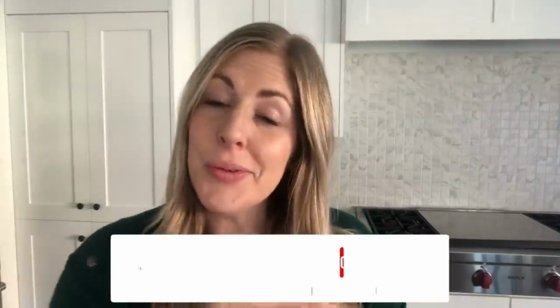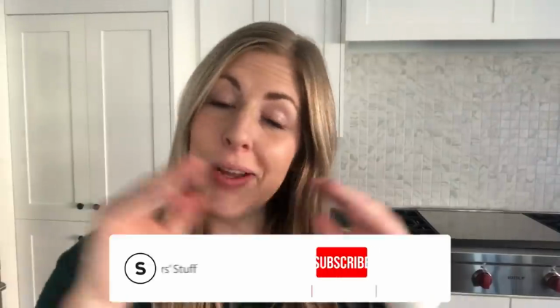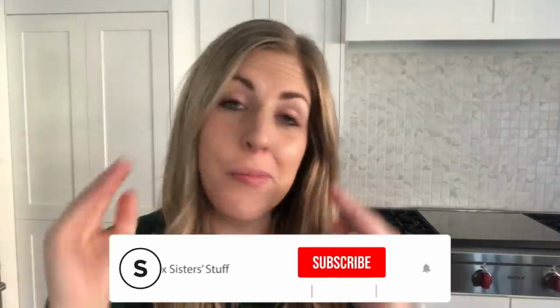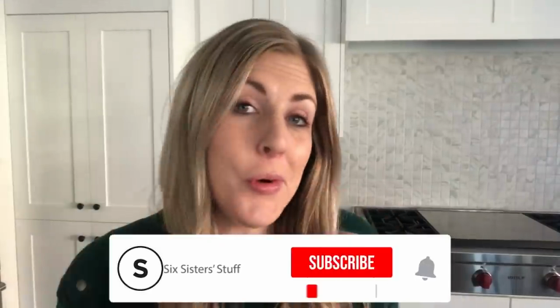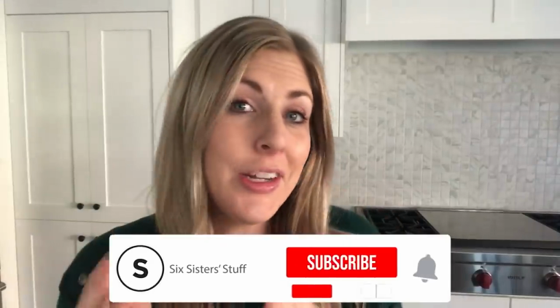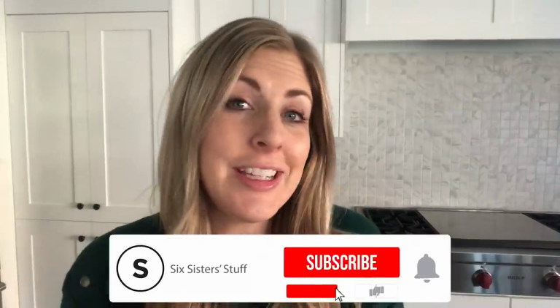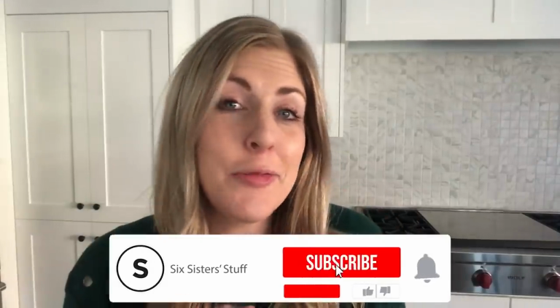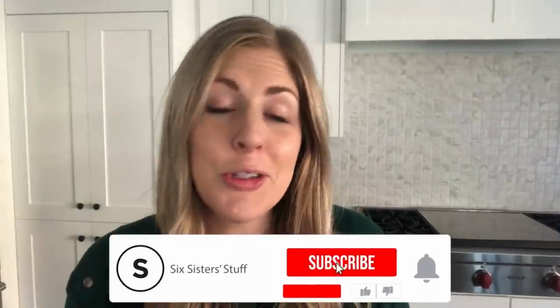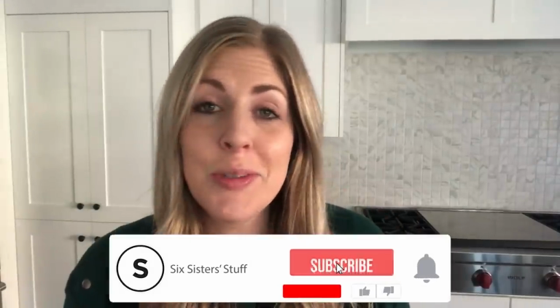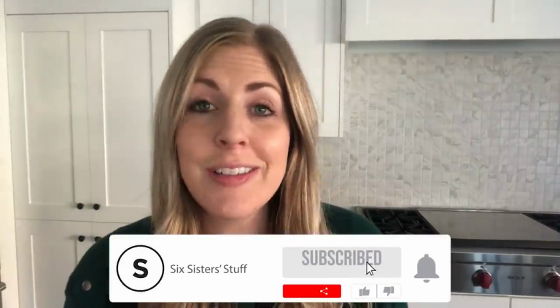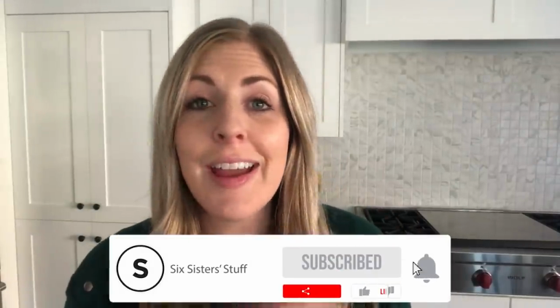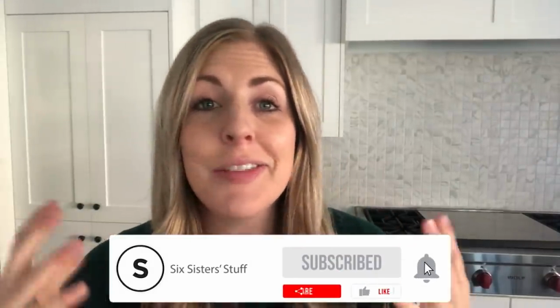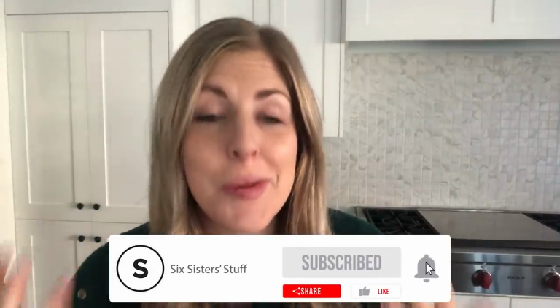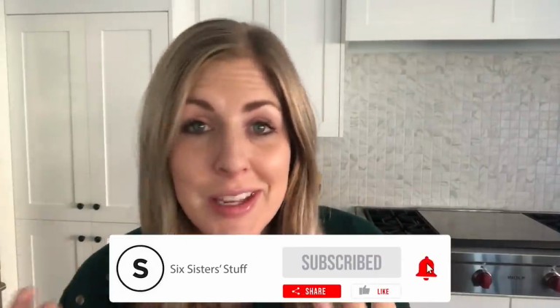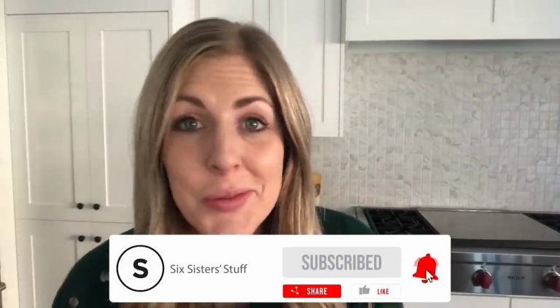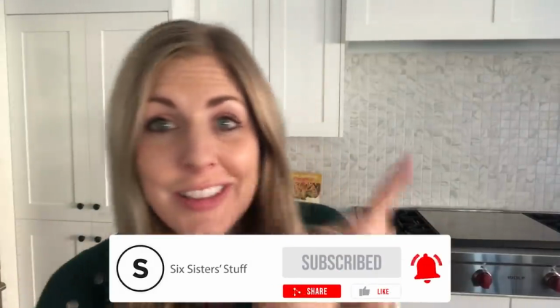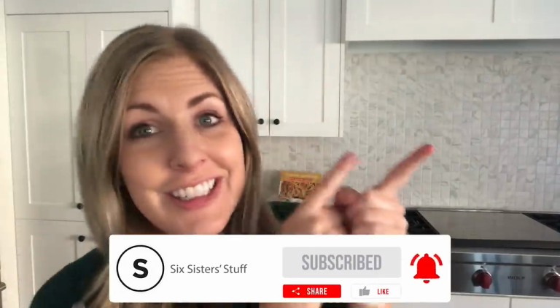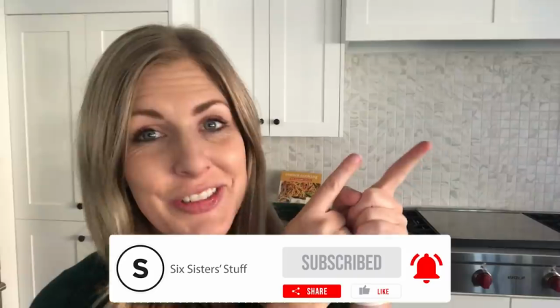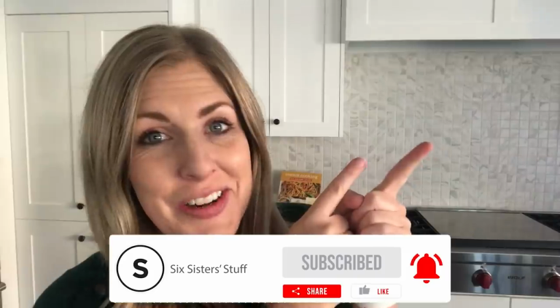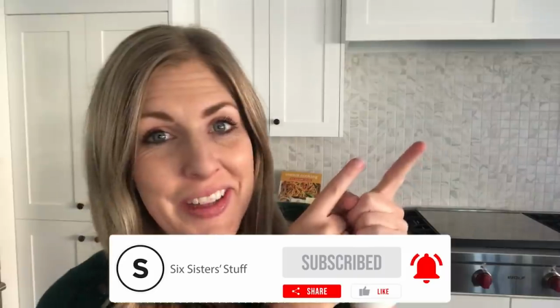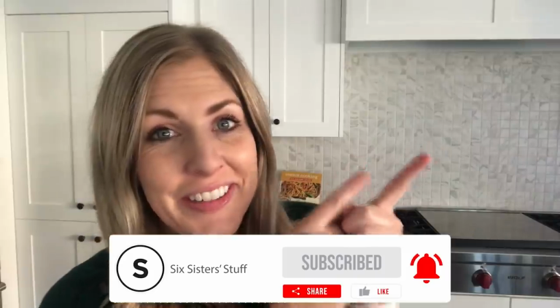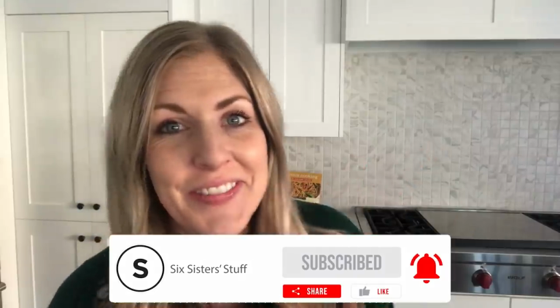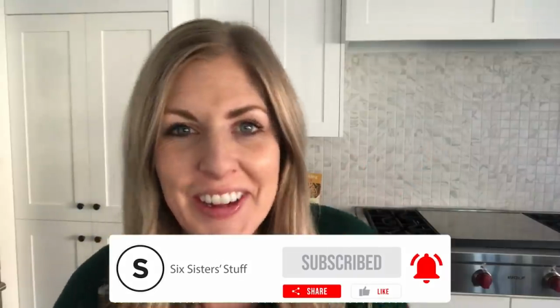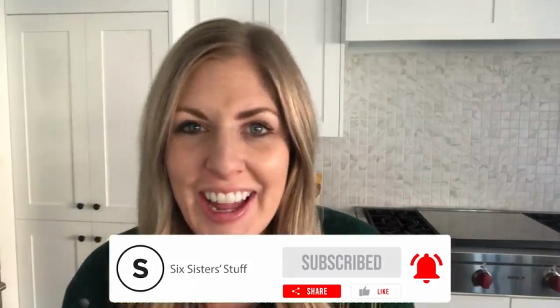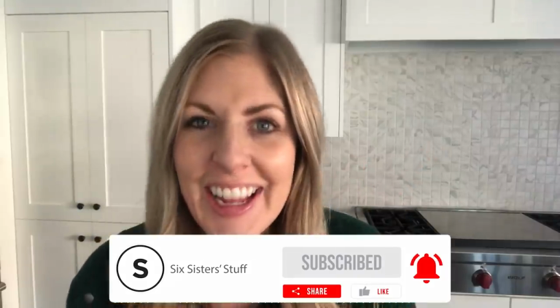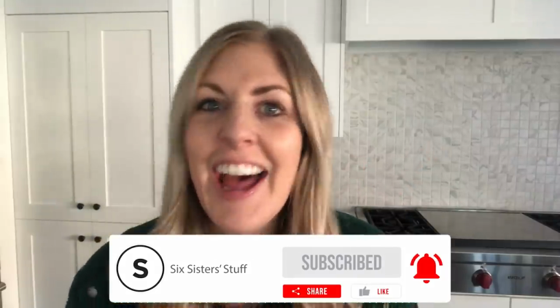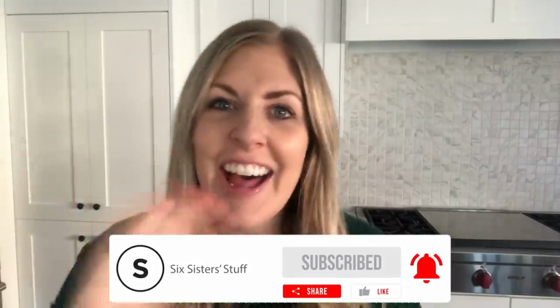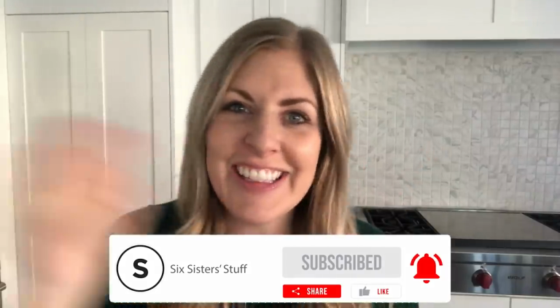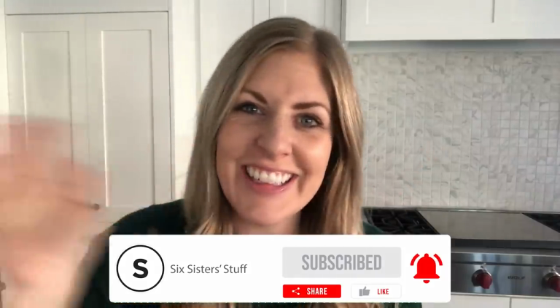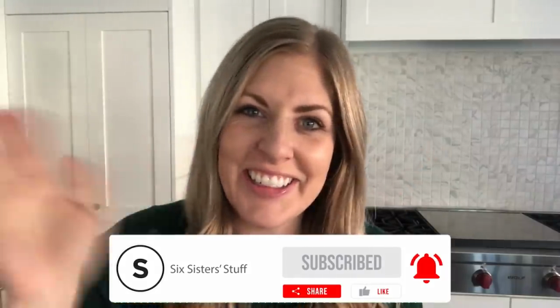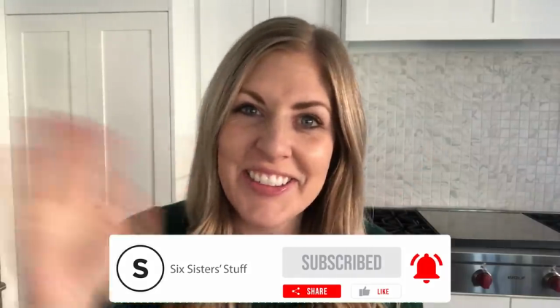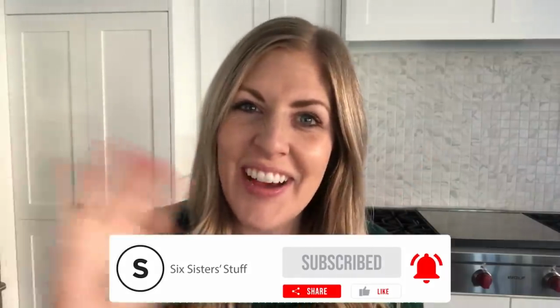If you want more easy freezer meals, I have some amazing ones just right up there. I'll see you later — bye!